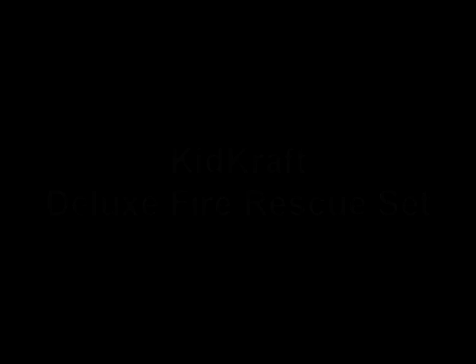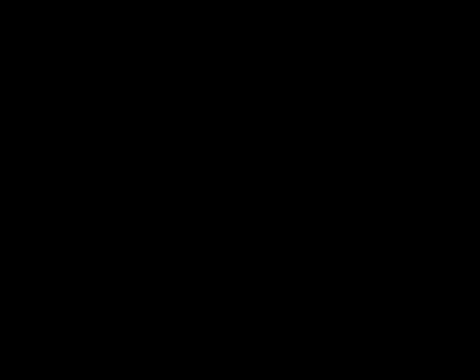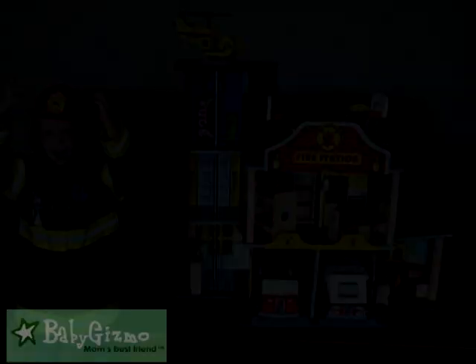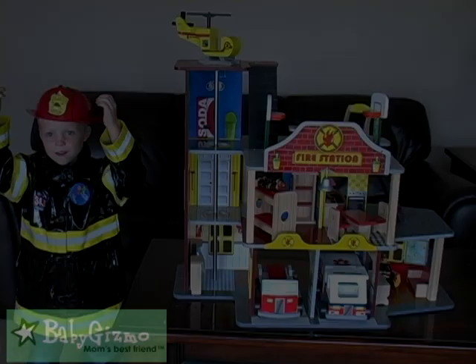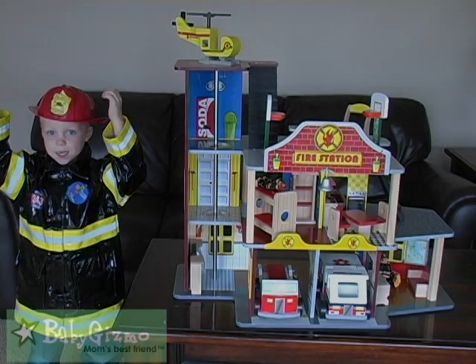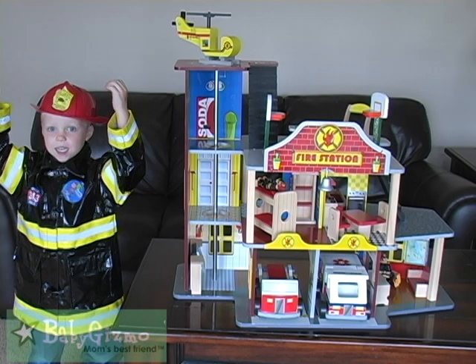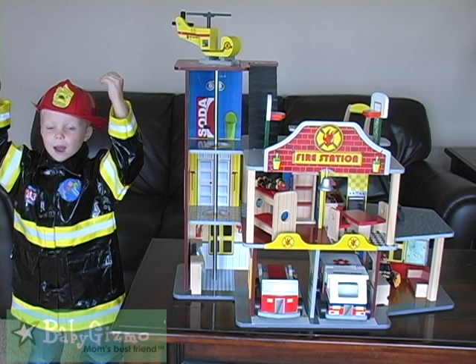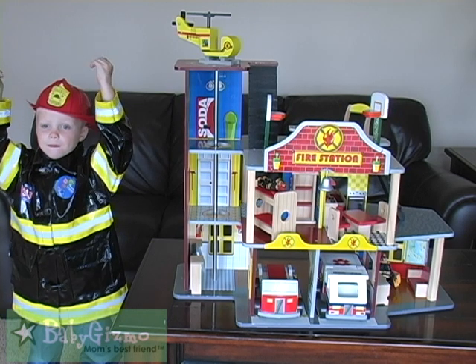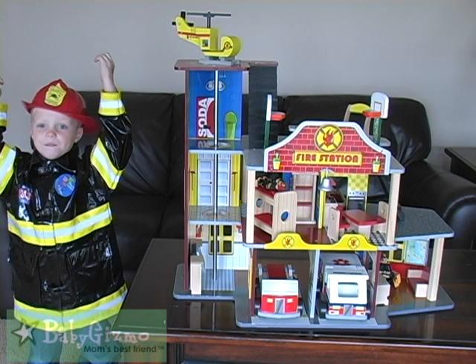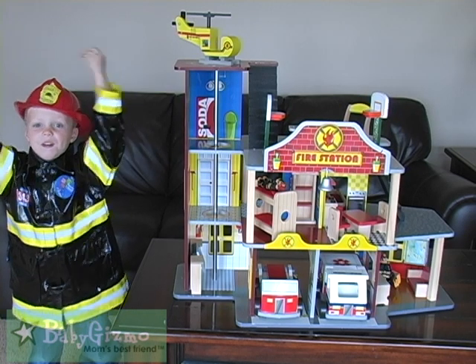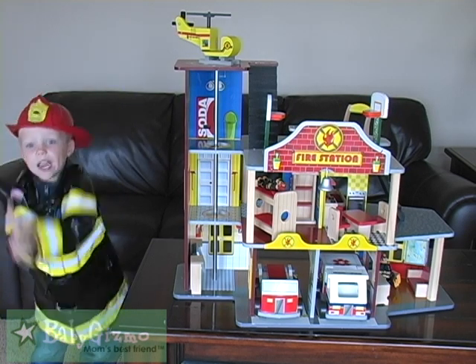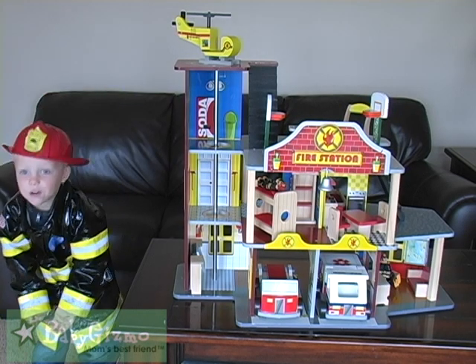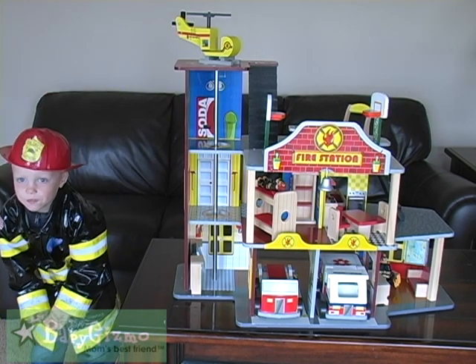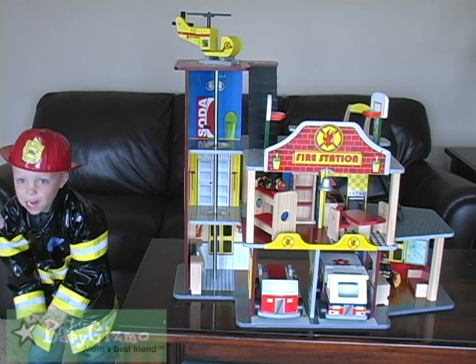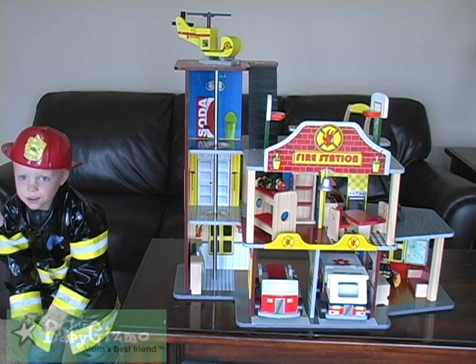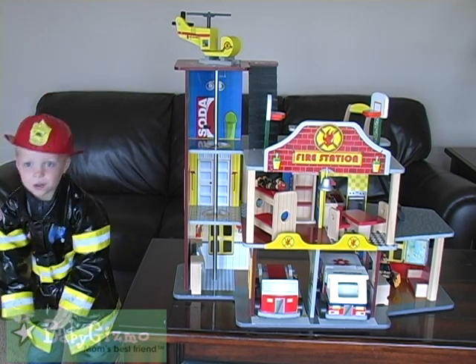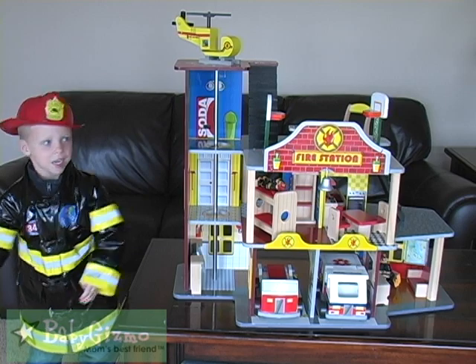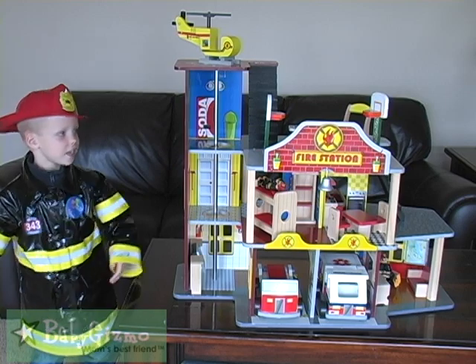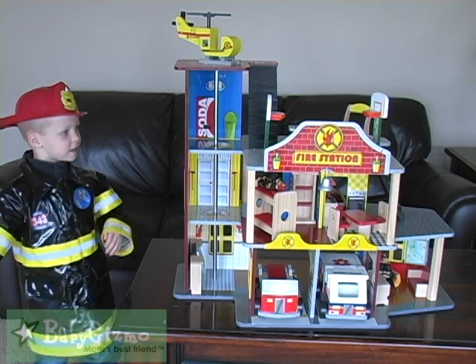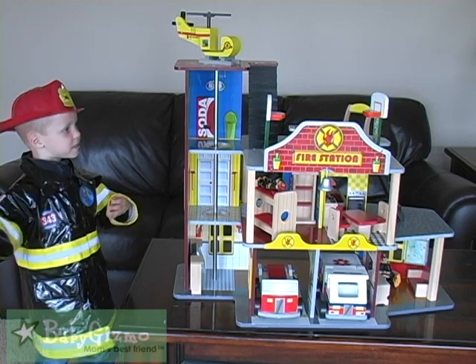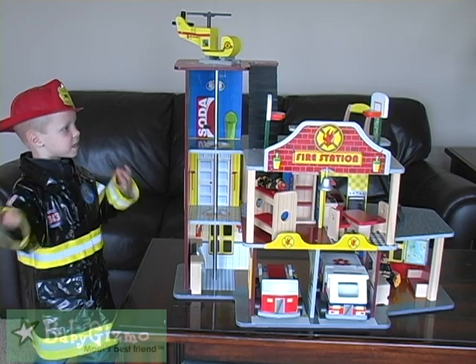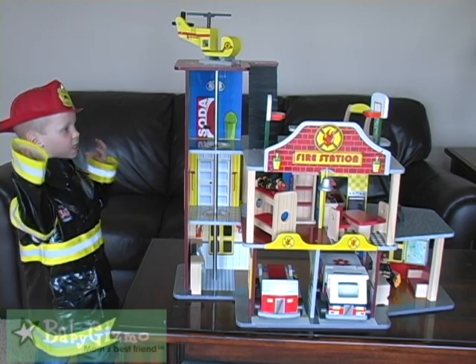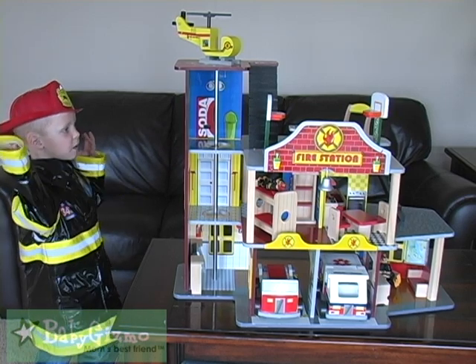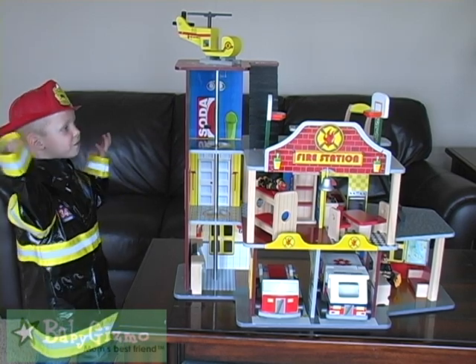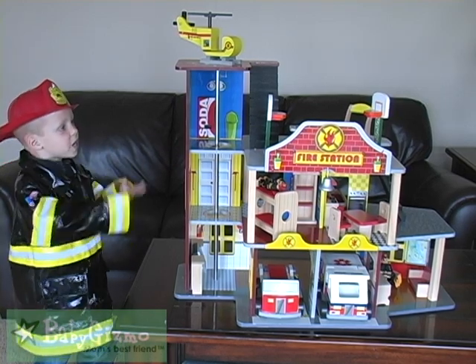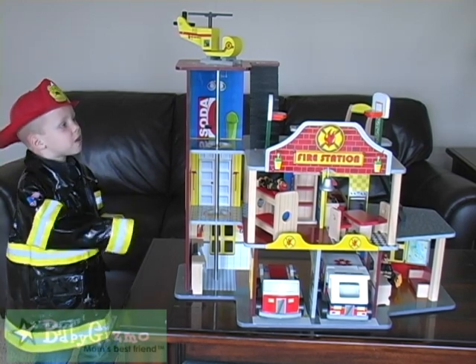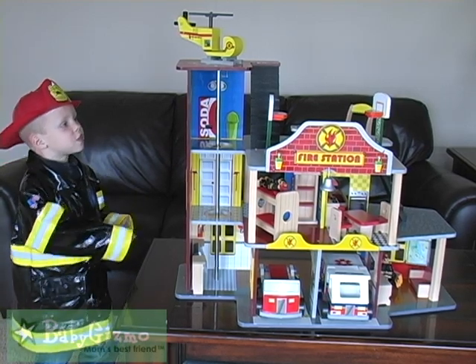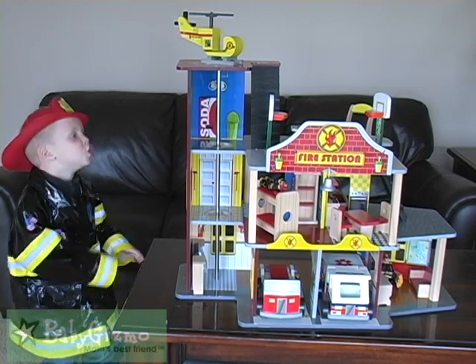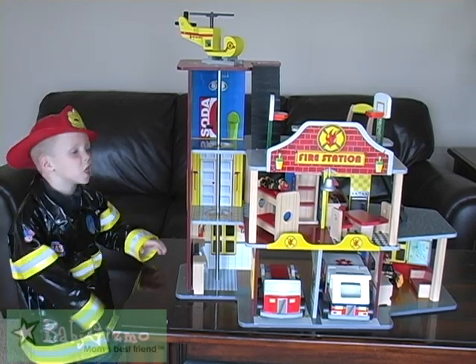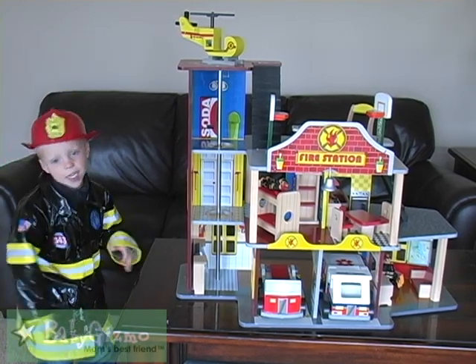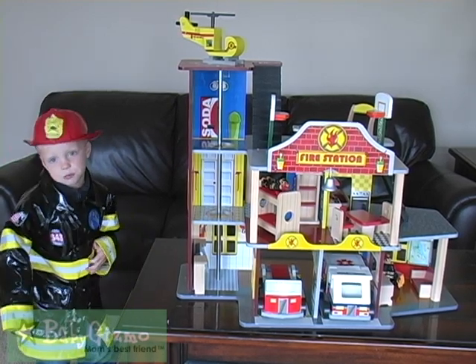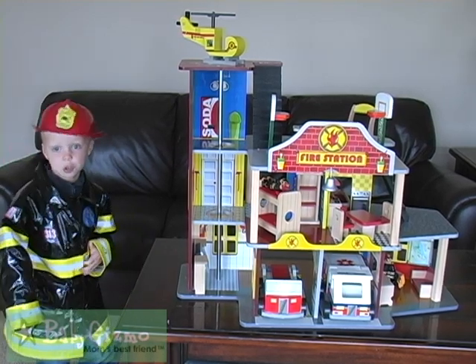Hi everybody, I'm a fire, fire, and this is my fire house — check it out dude.